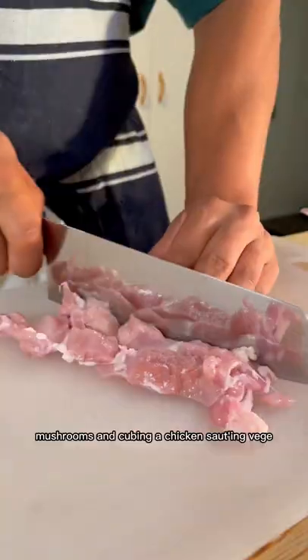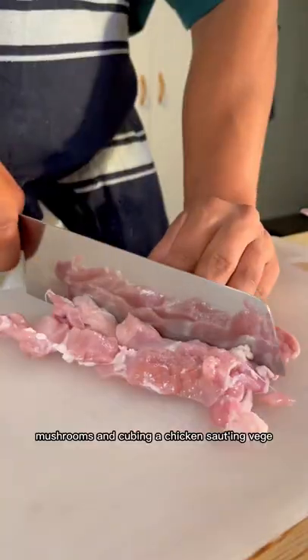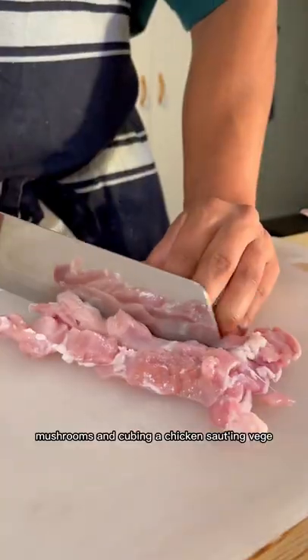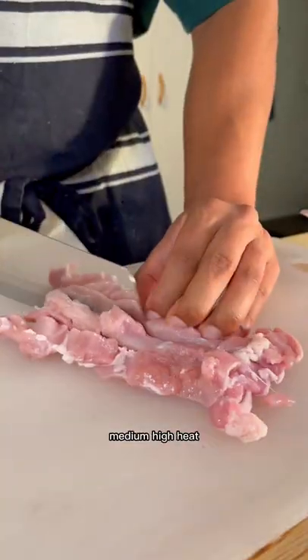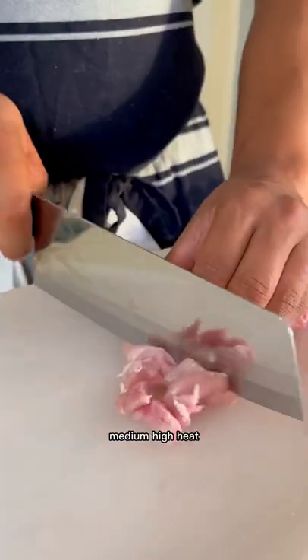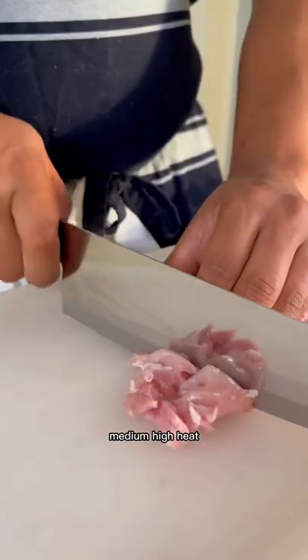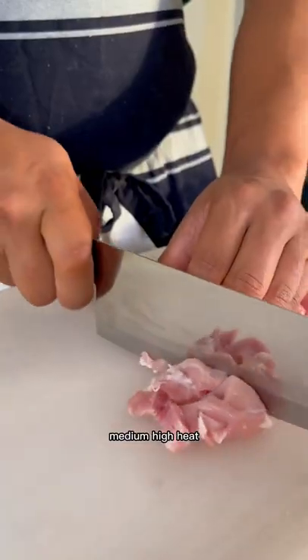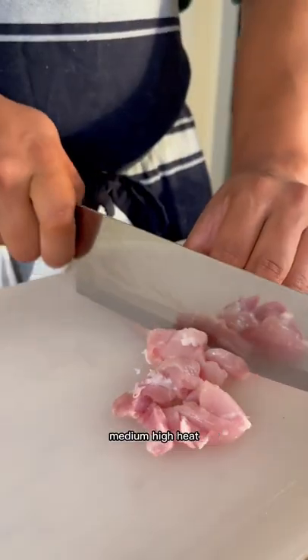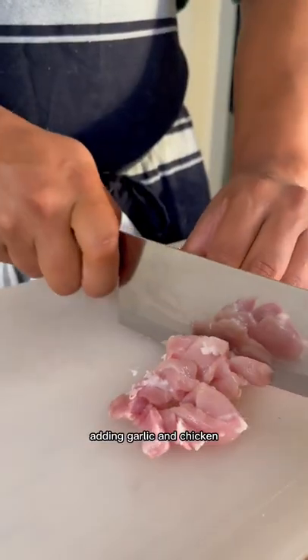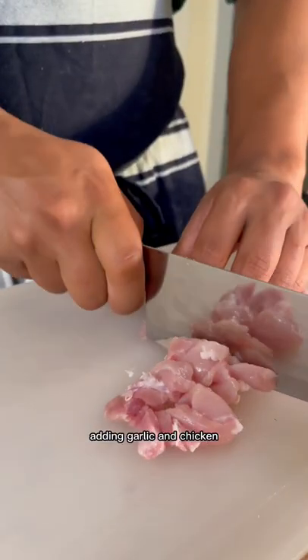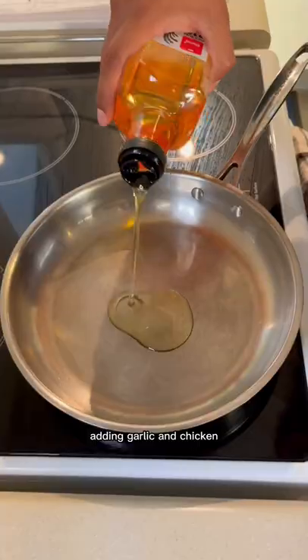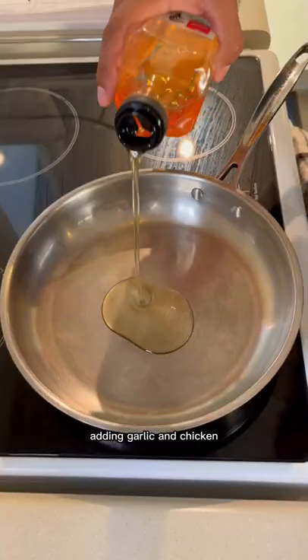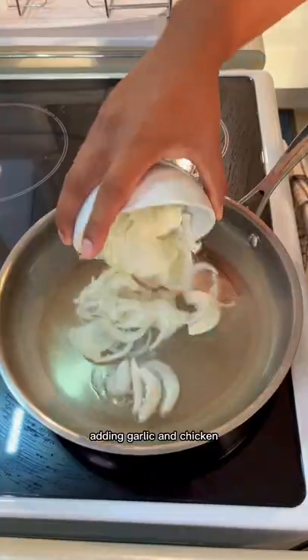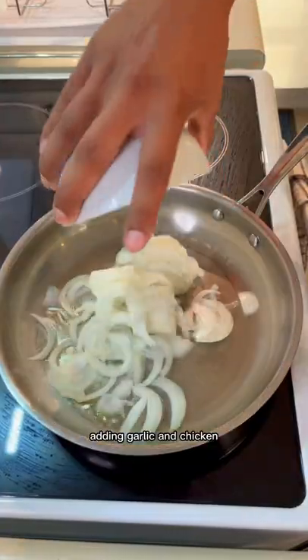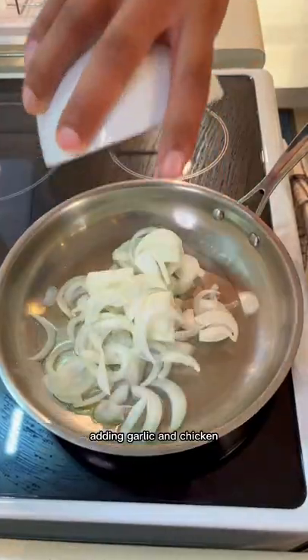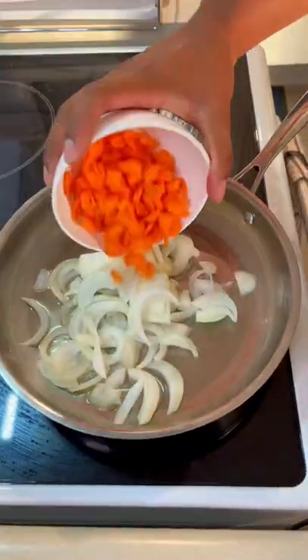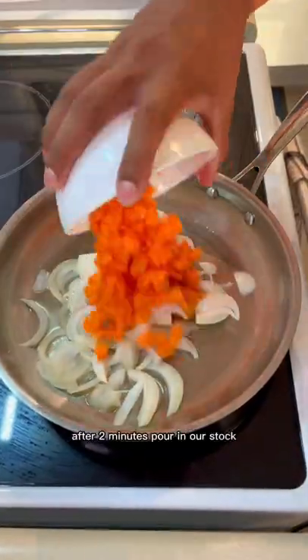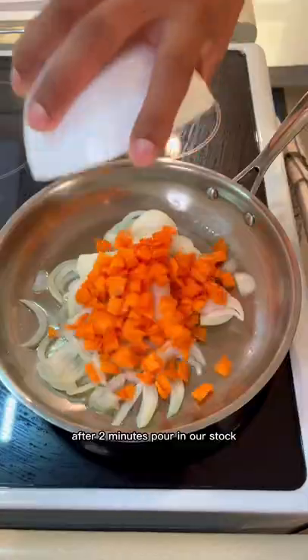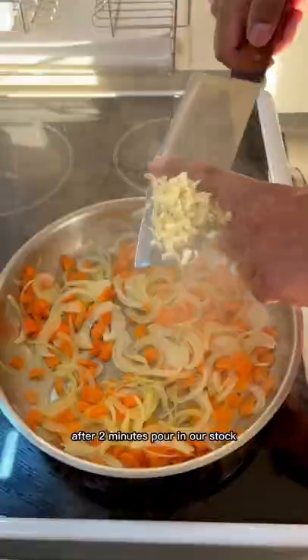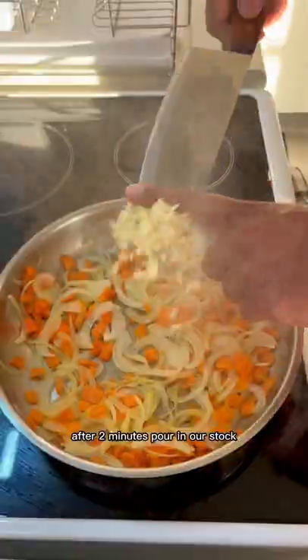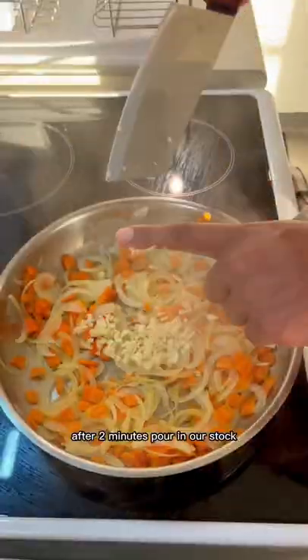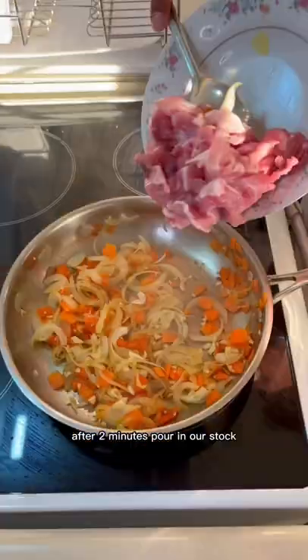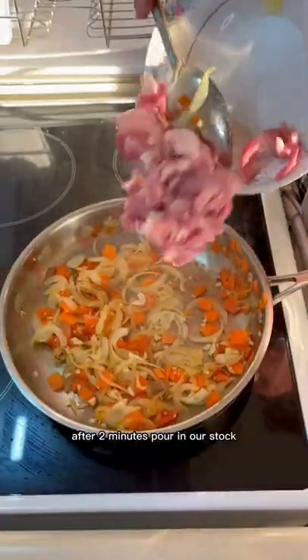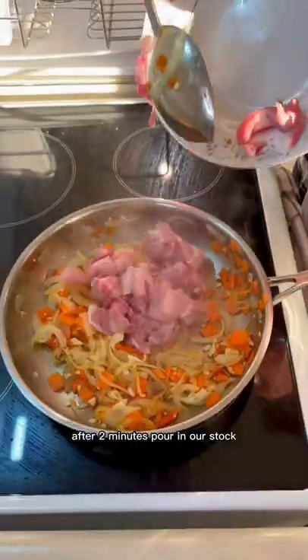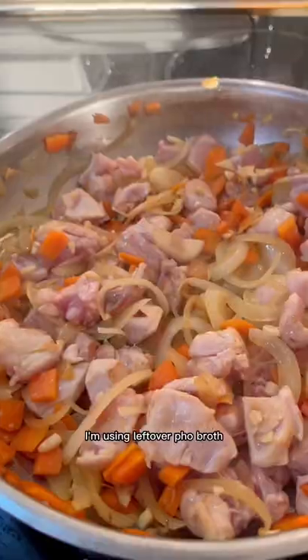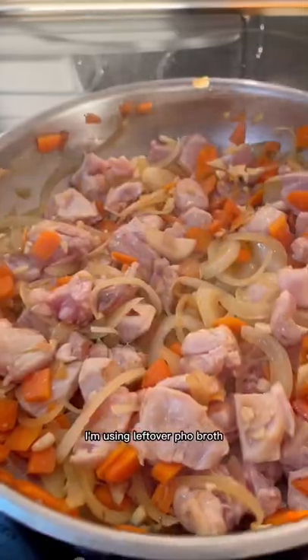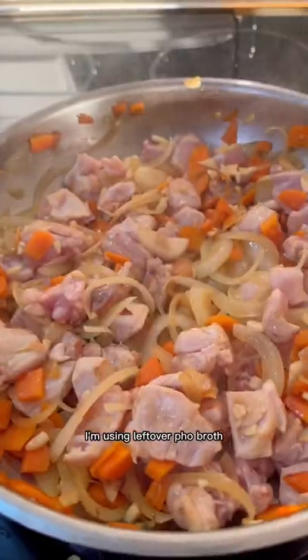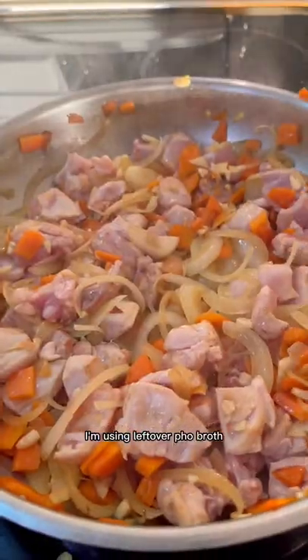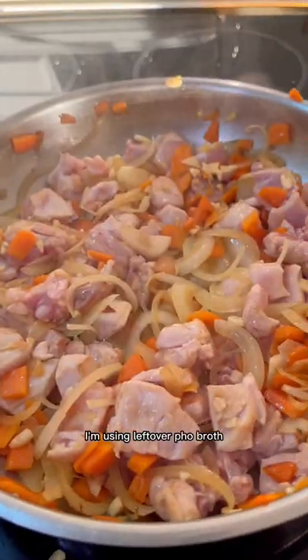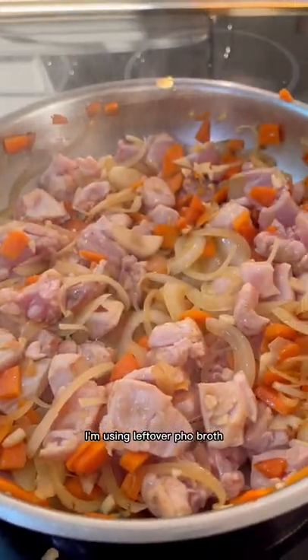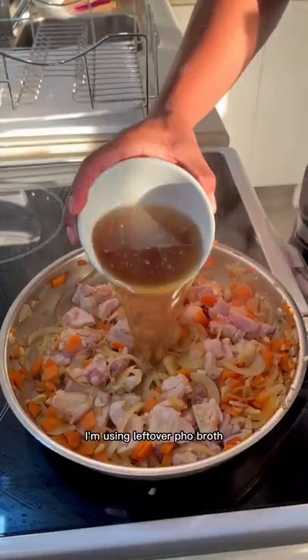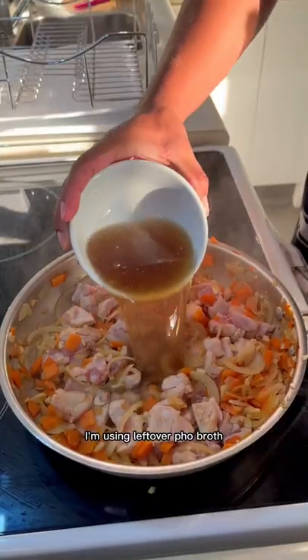Sauteing veg on medium high heat, adding garlic and chicken. After 2 minutes, pour in our stock — I'm using leftover broth.